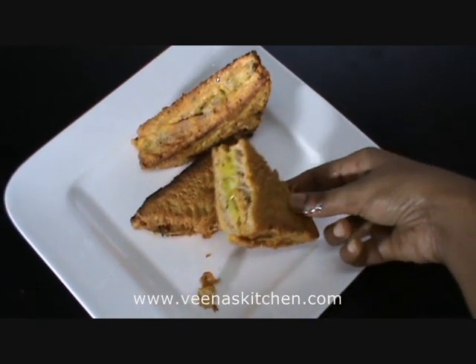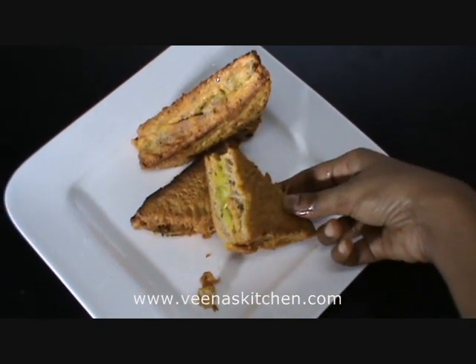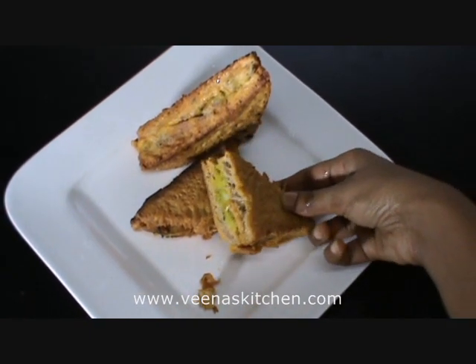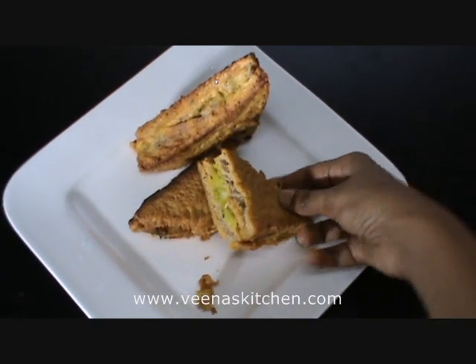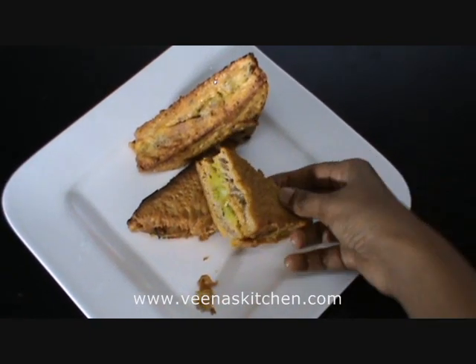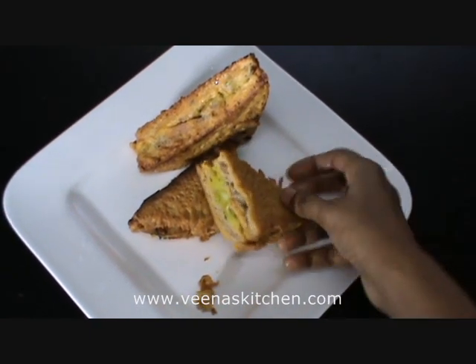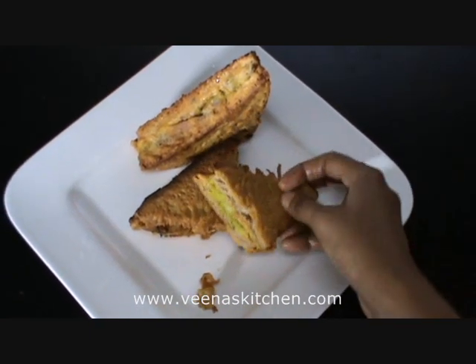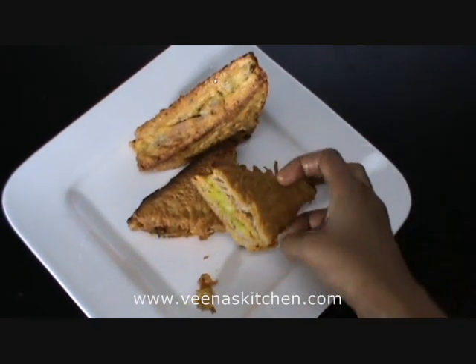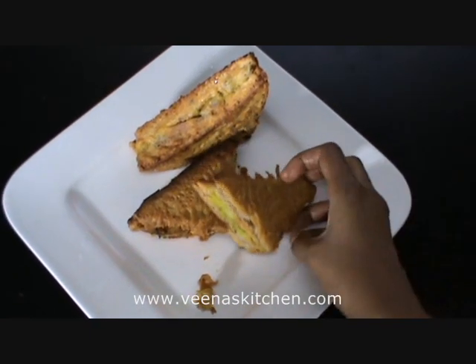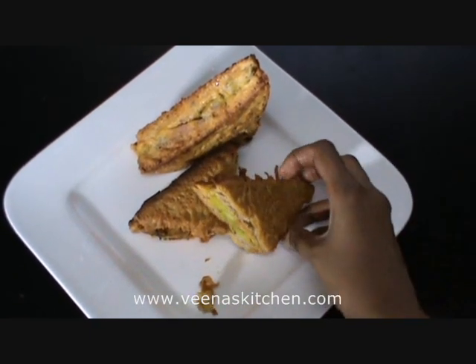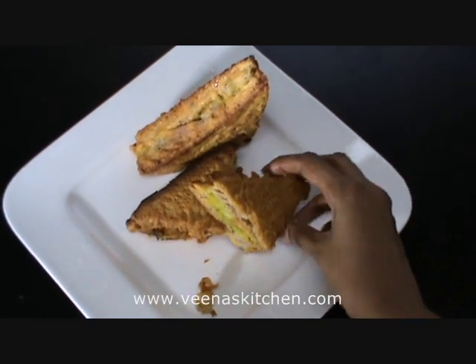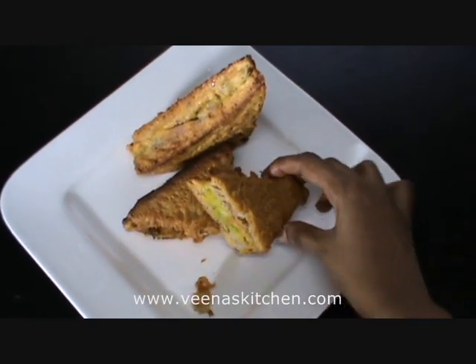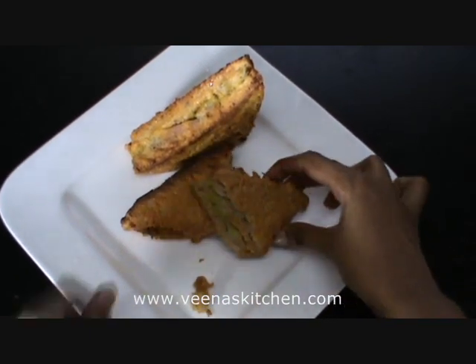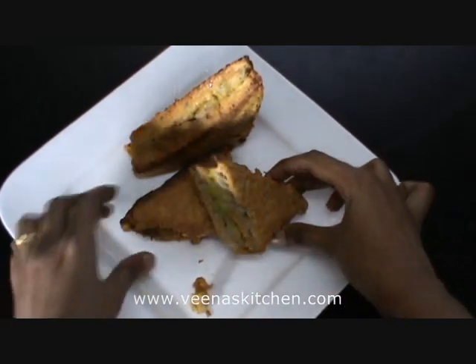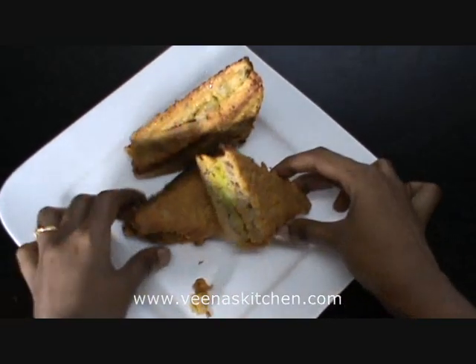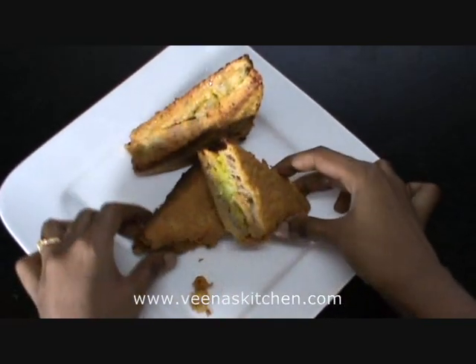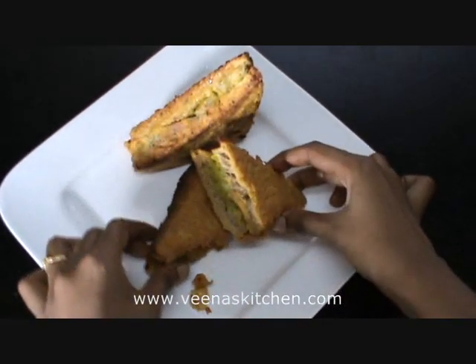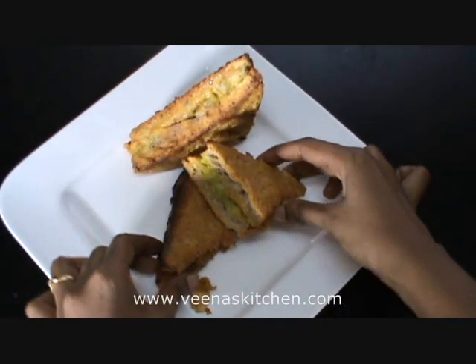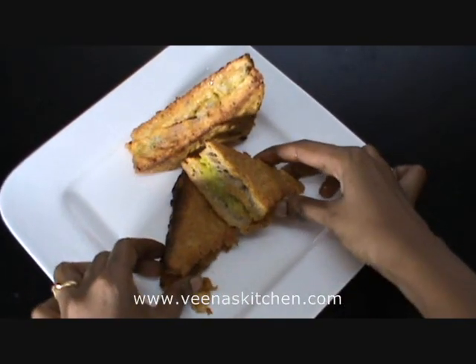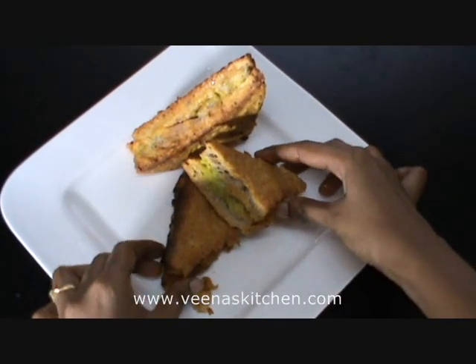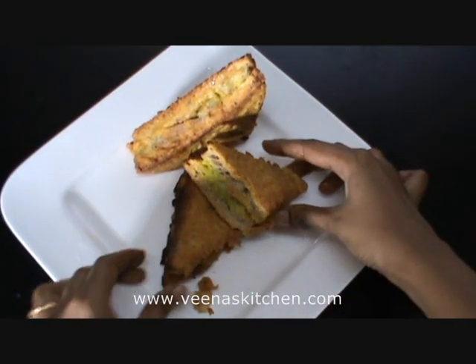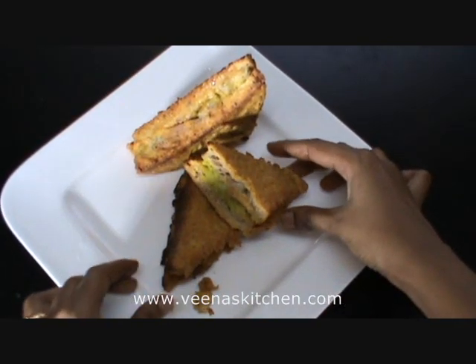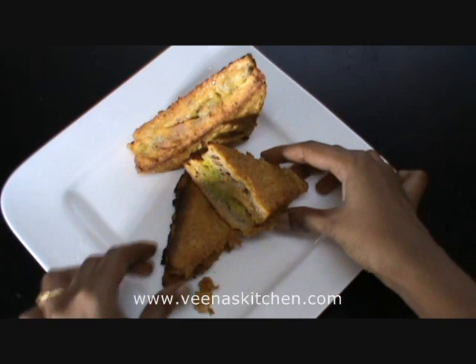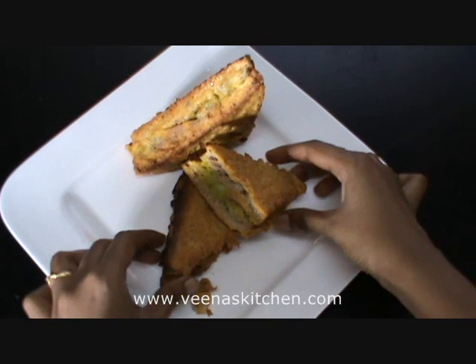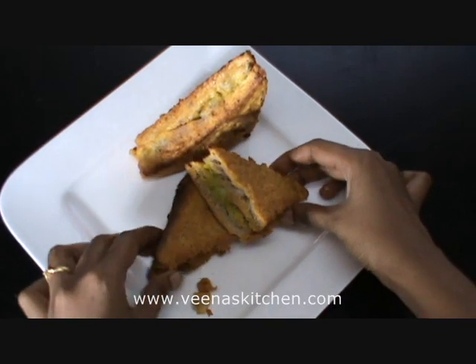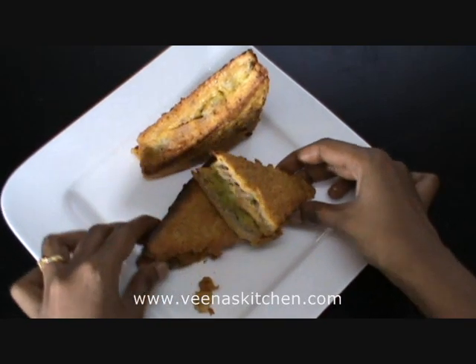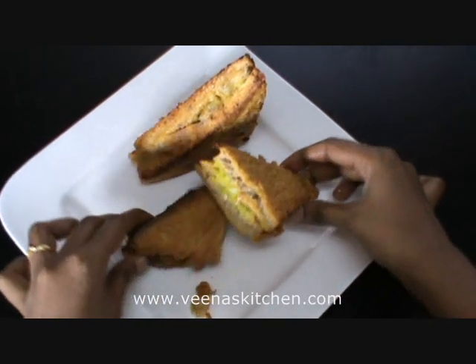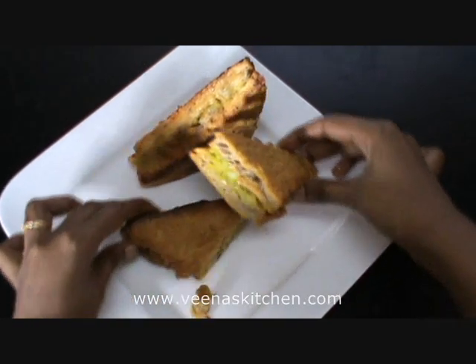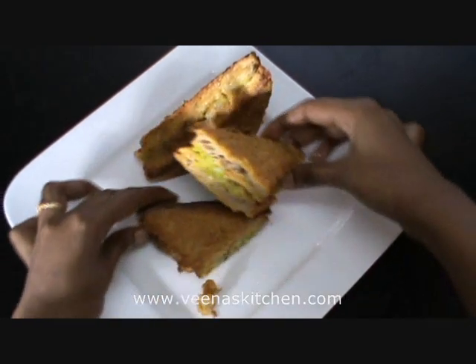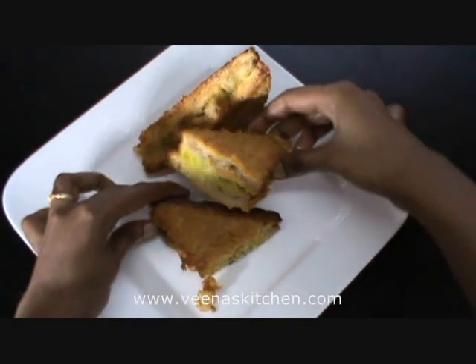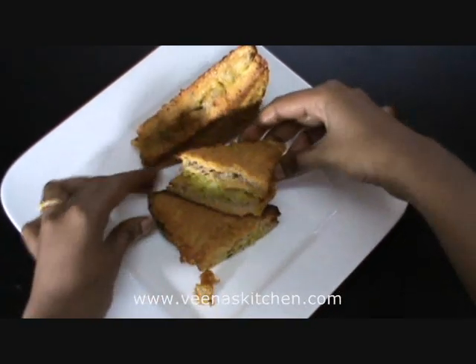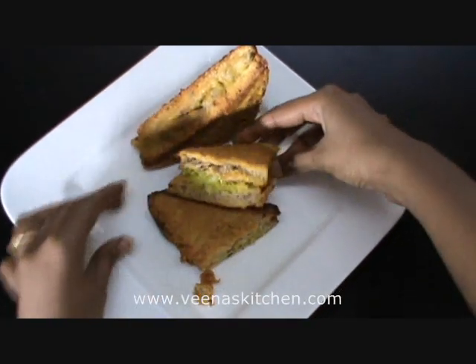There we go — can you see that? Beautiful color!